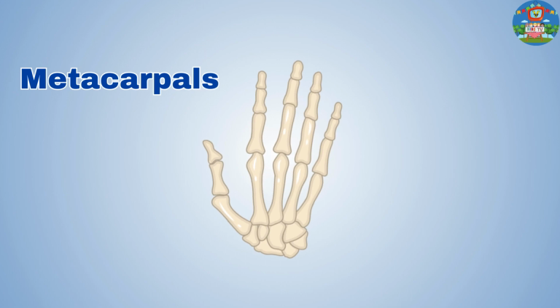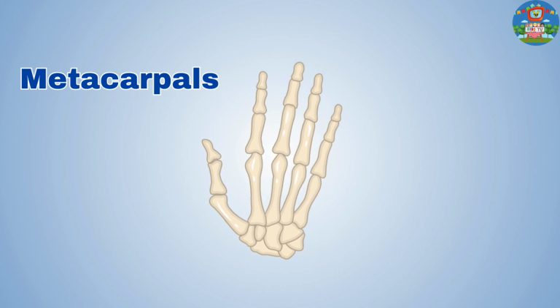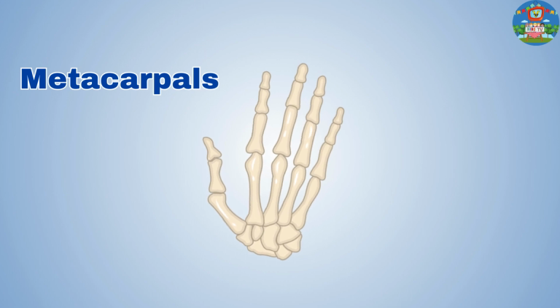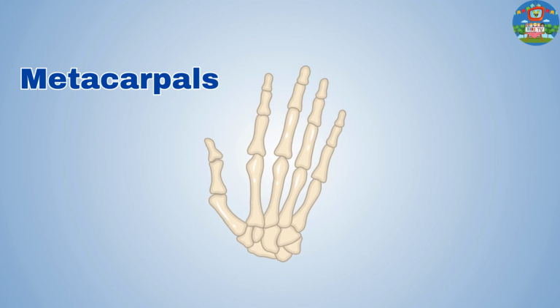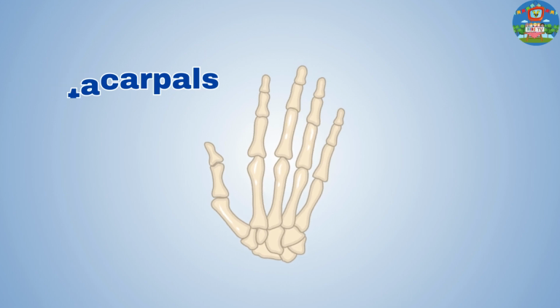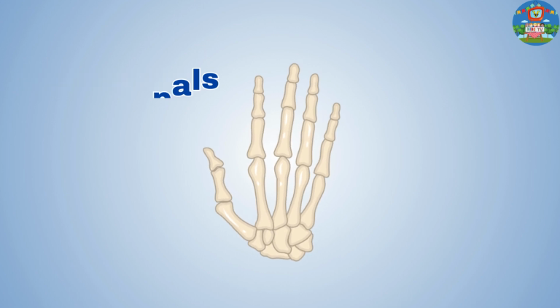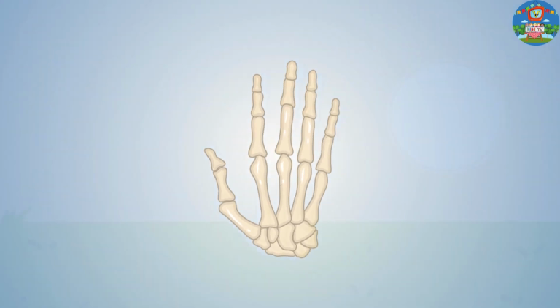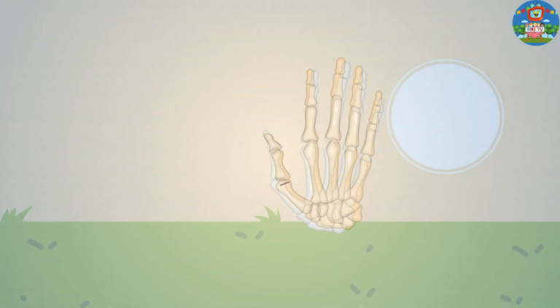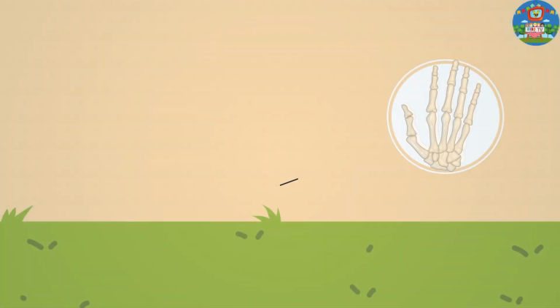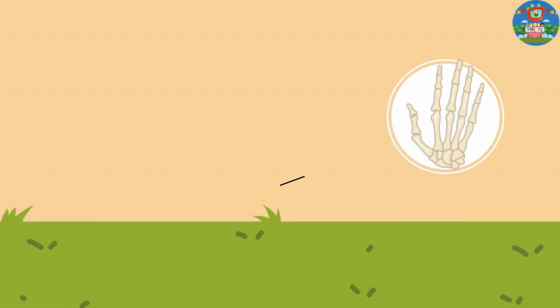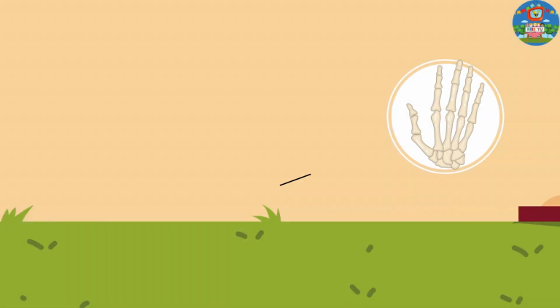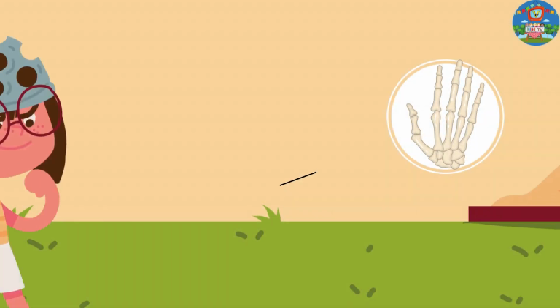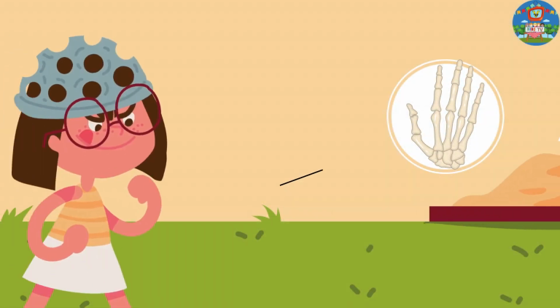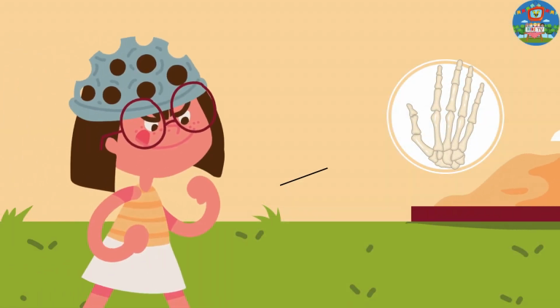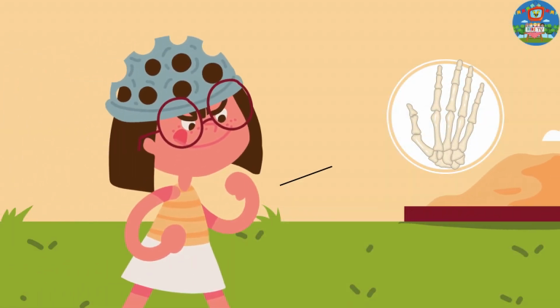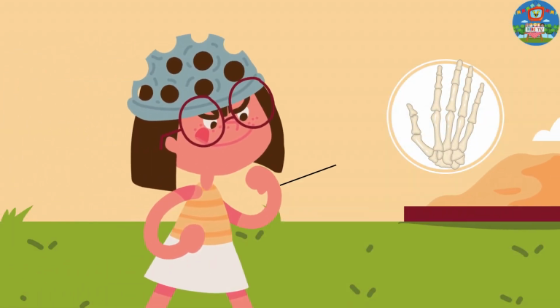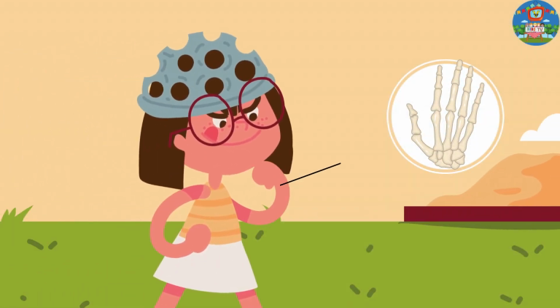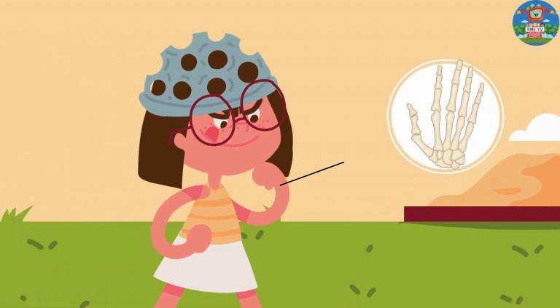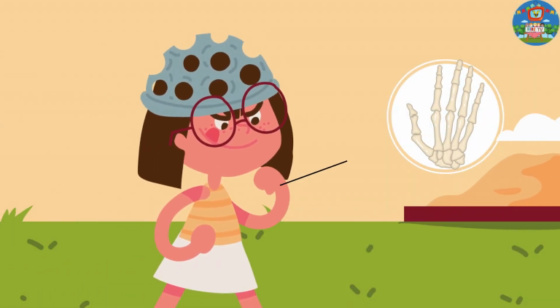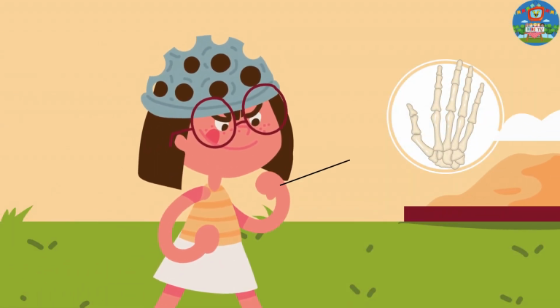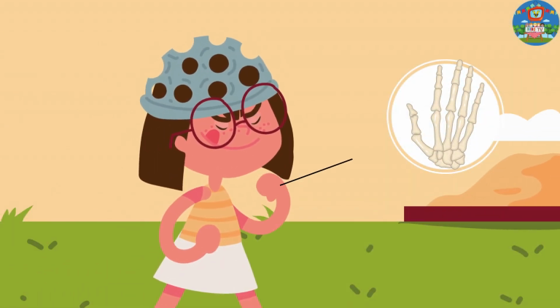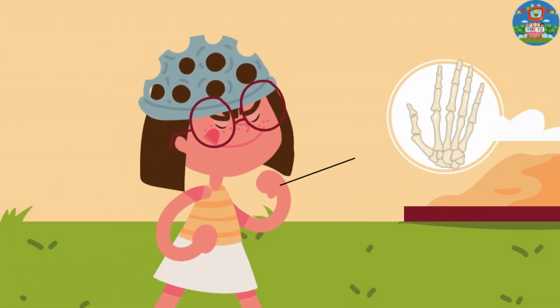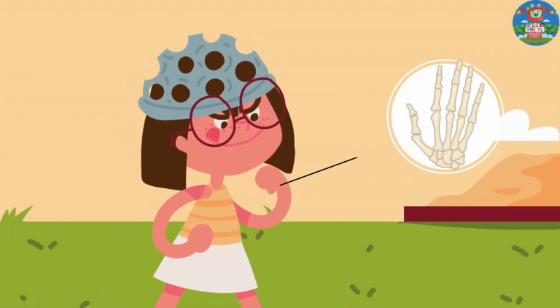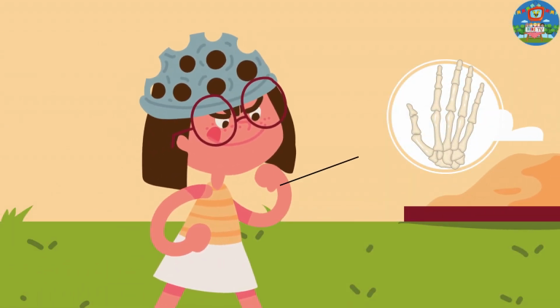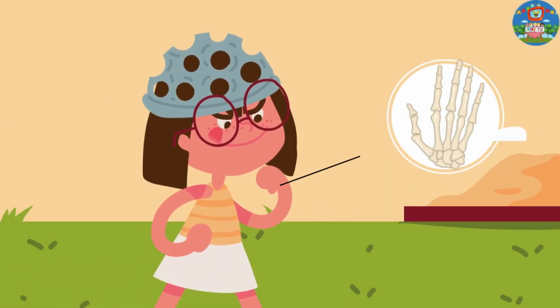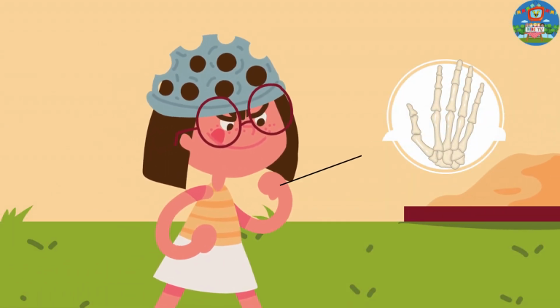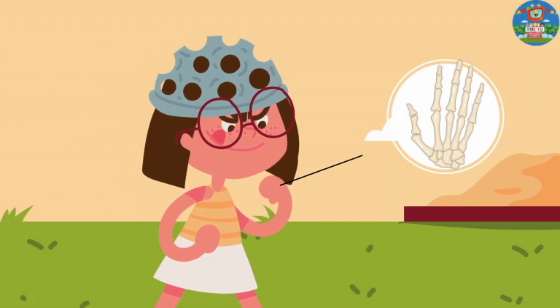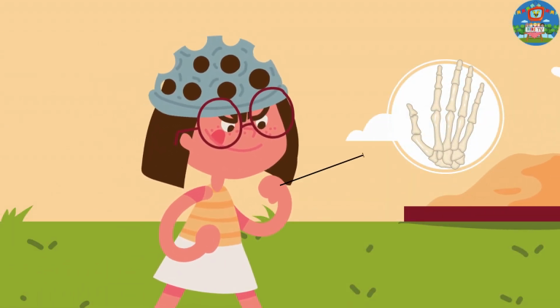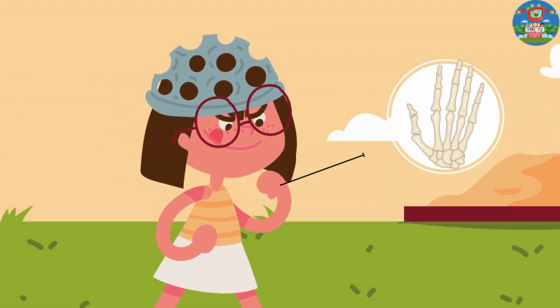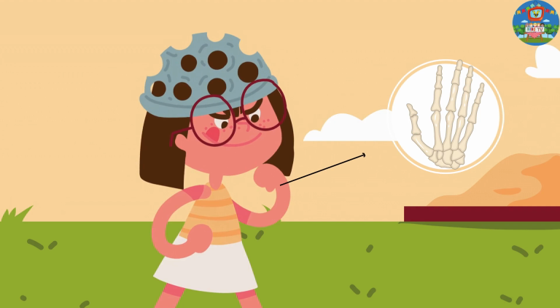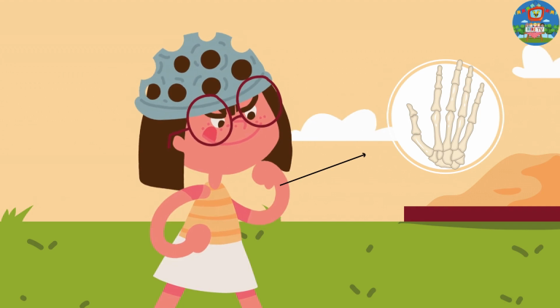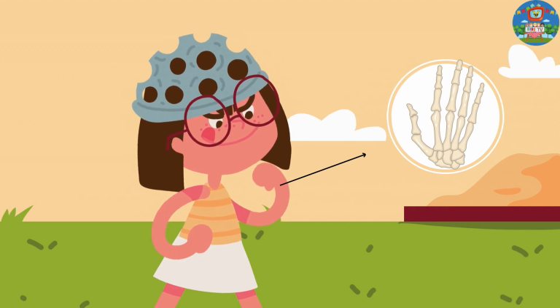Metacarpals. Bones in the hand, allowing us to grip and hold things.